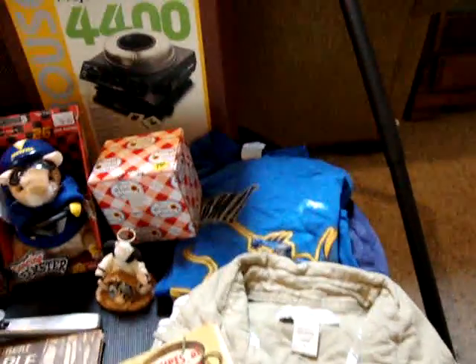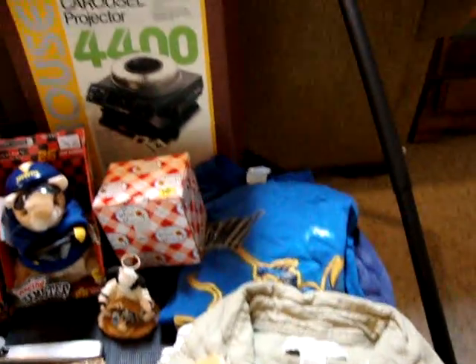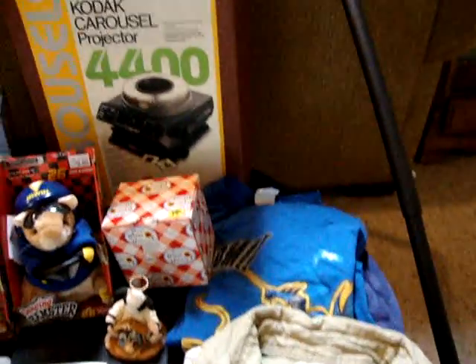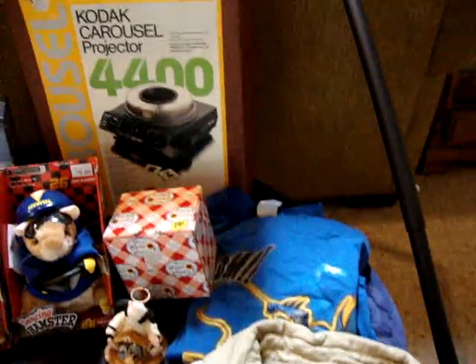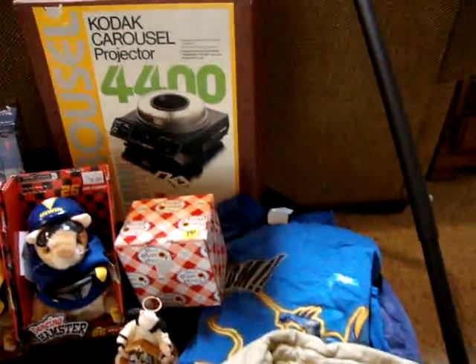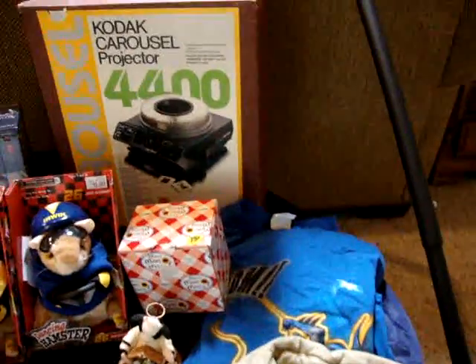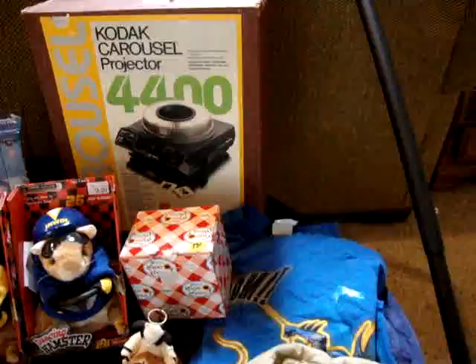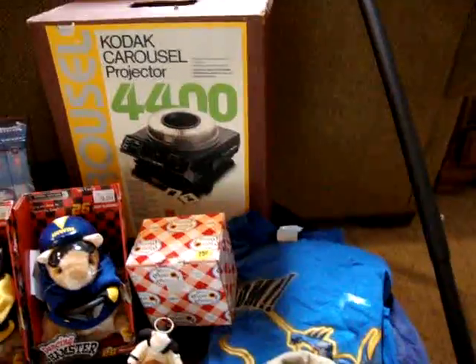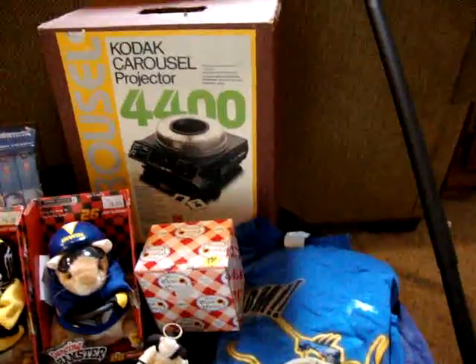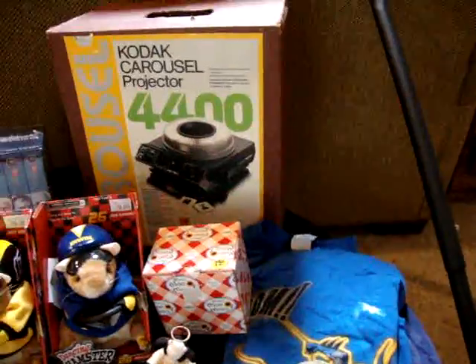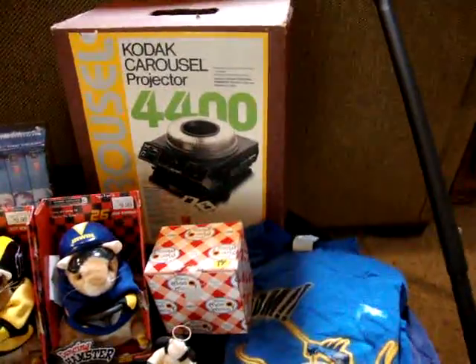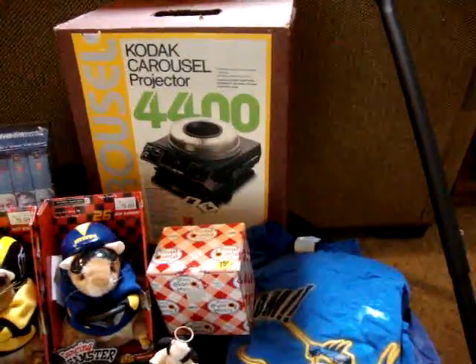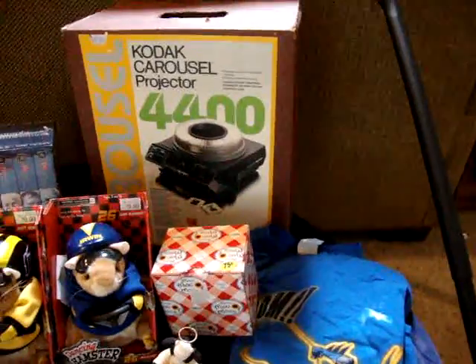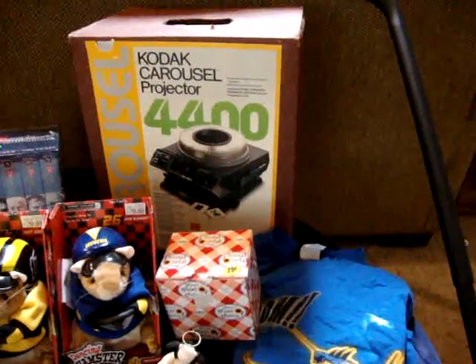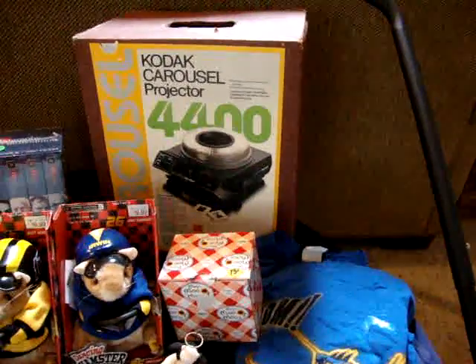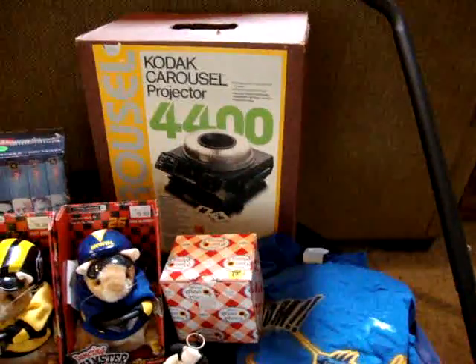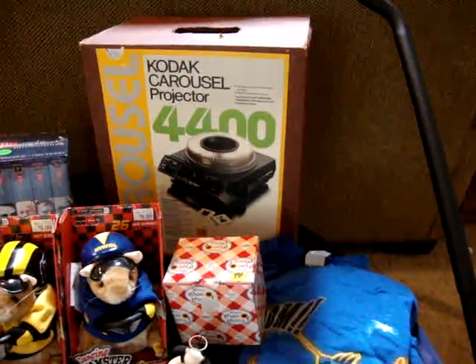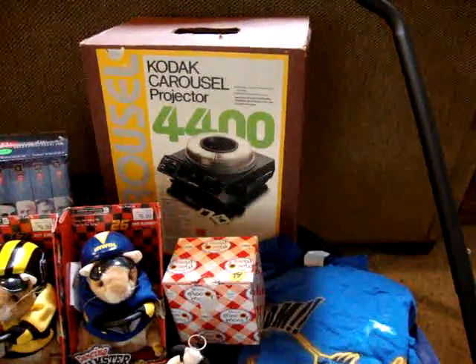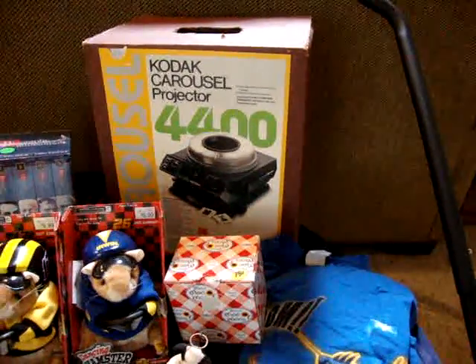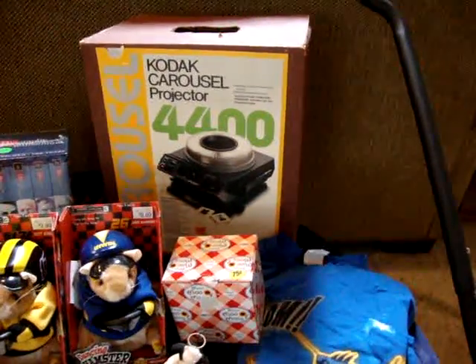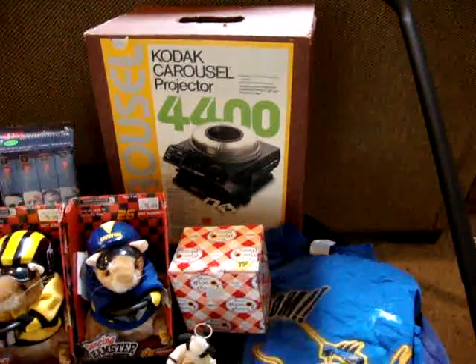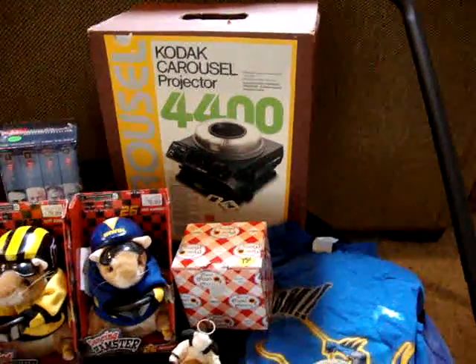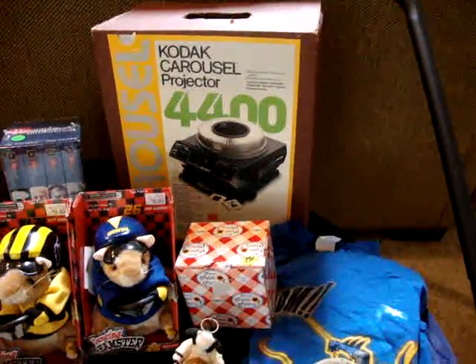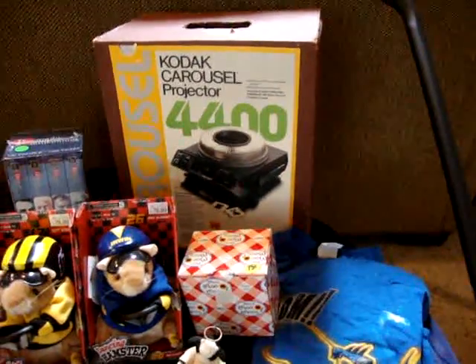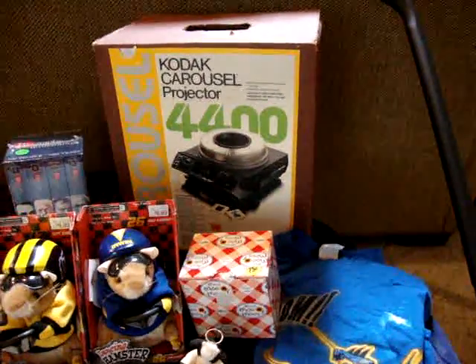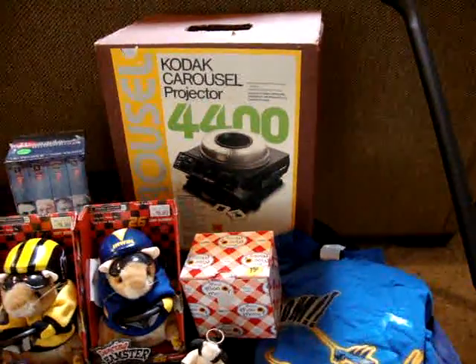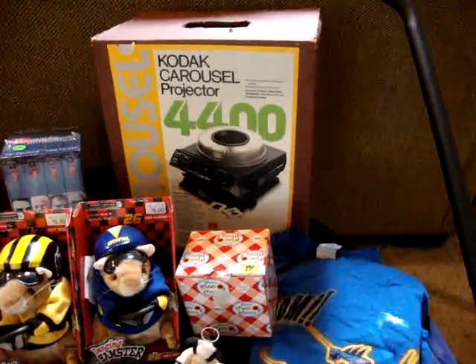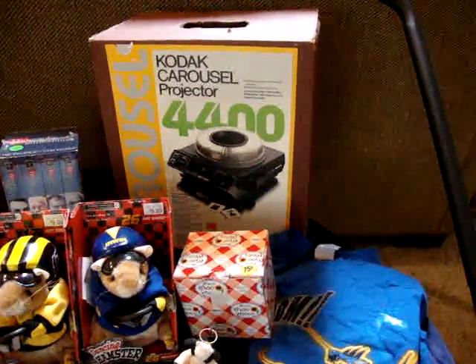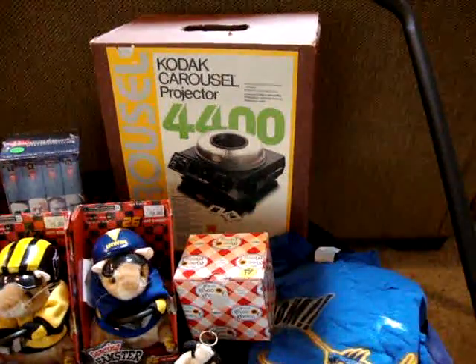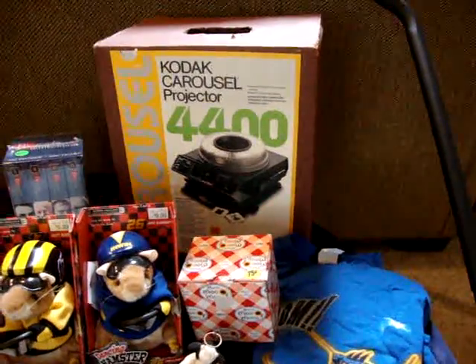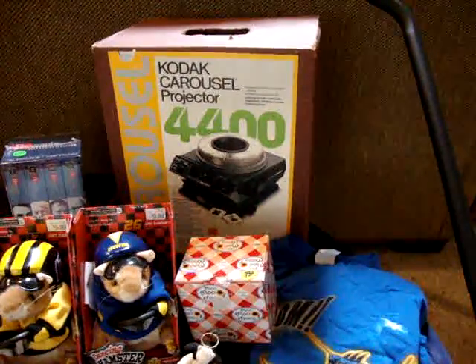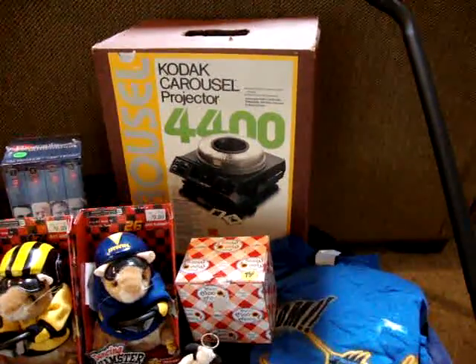I bought this Kodak Carousel Projector for $5.00, that will probably go on eBay.